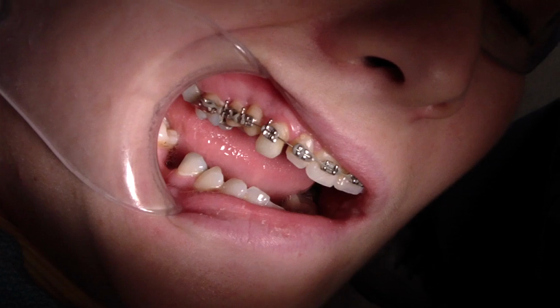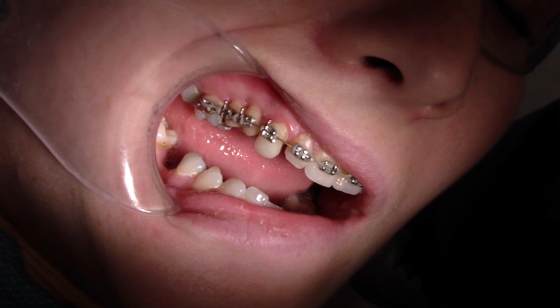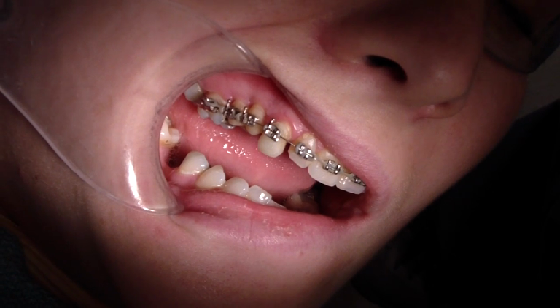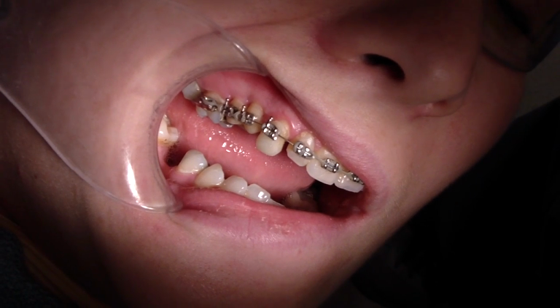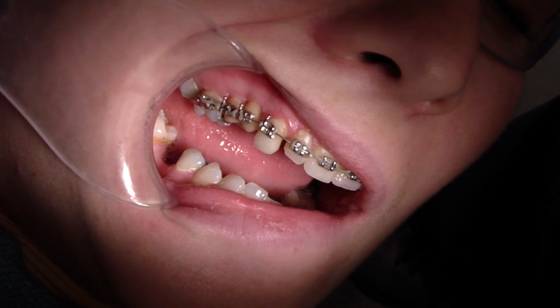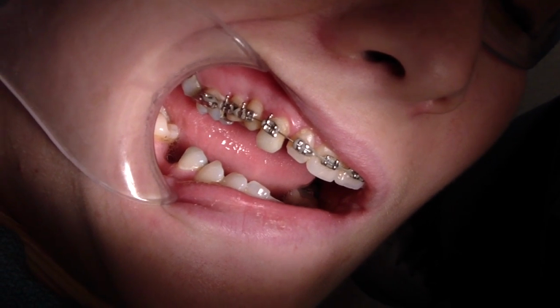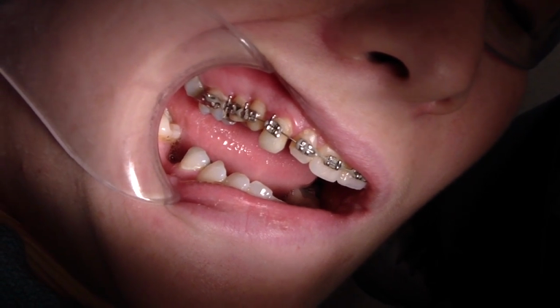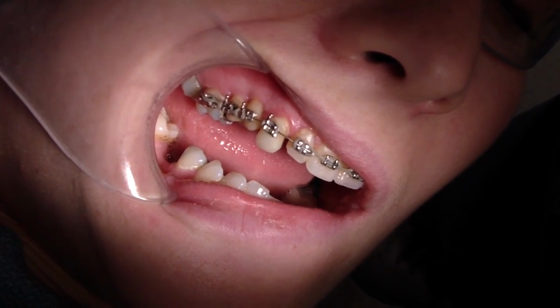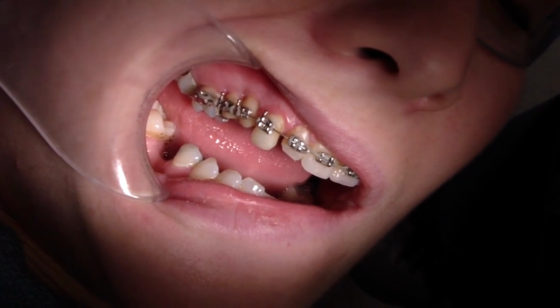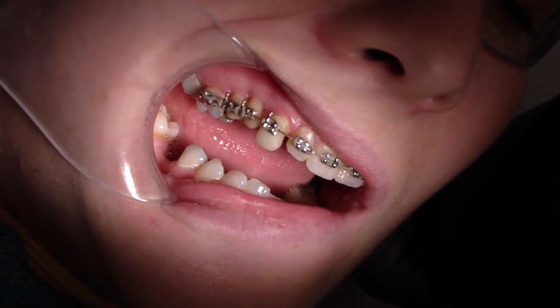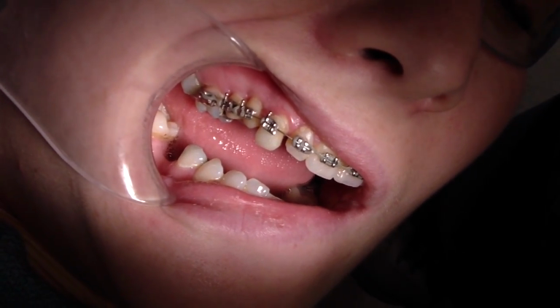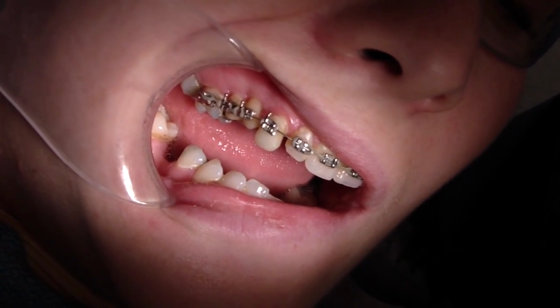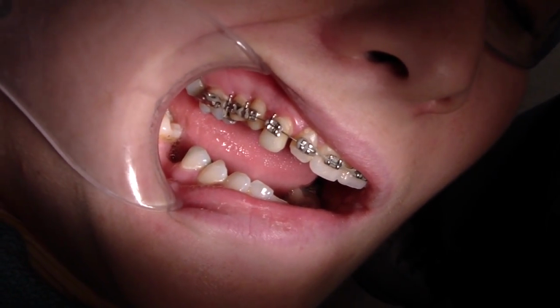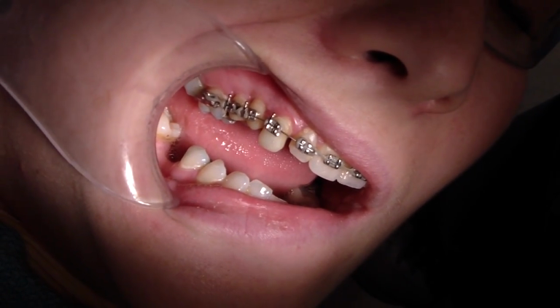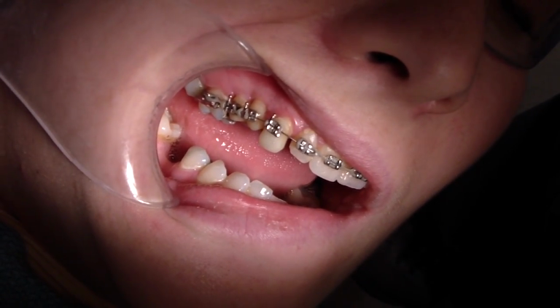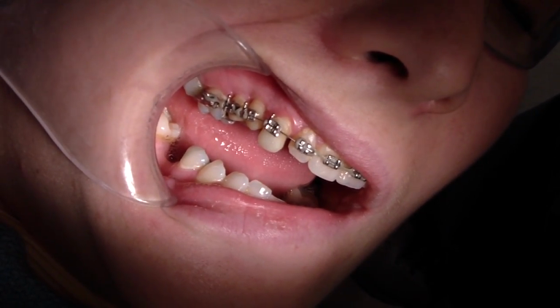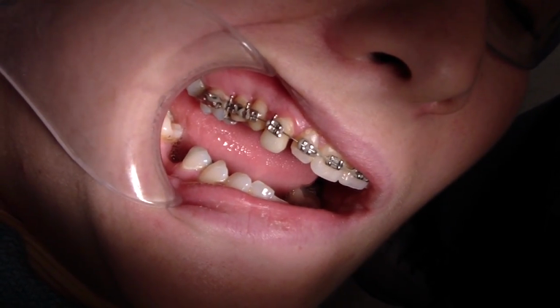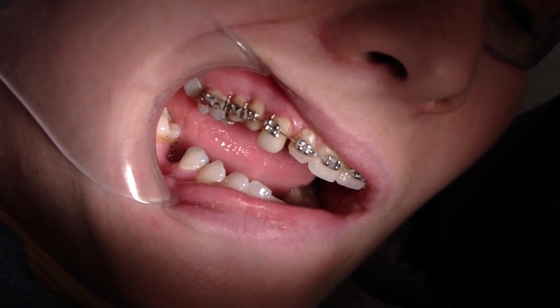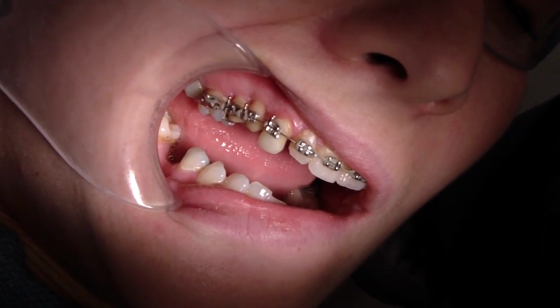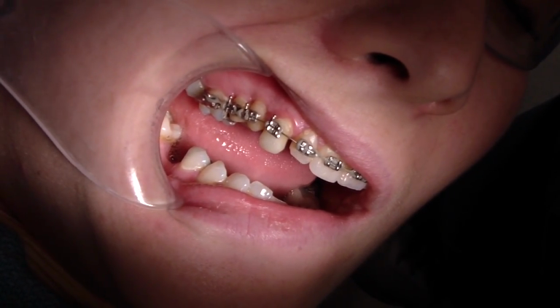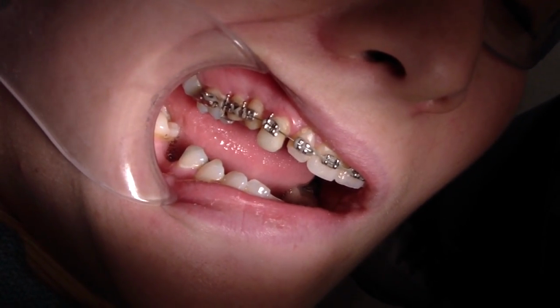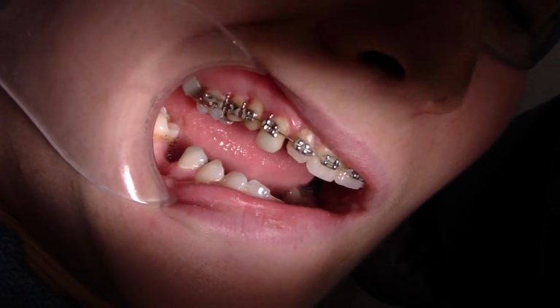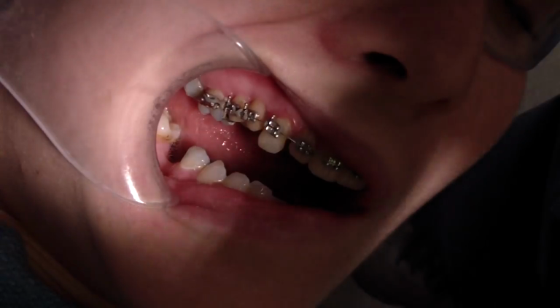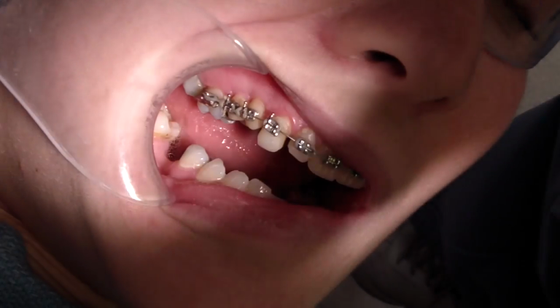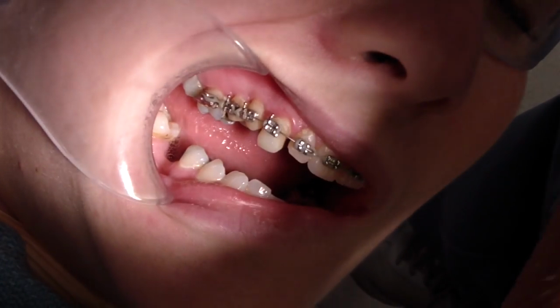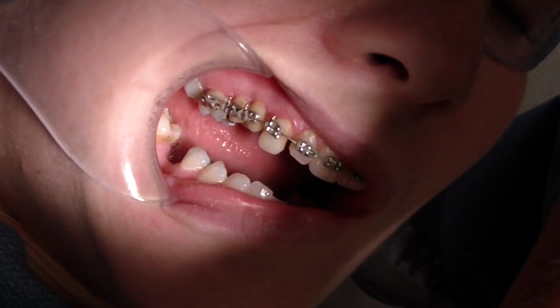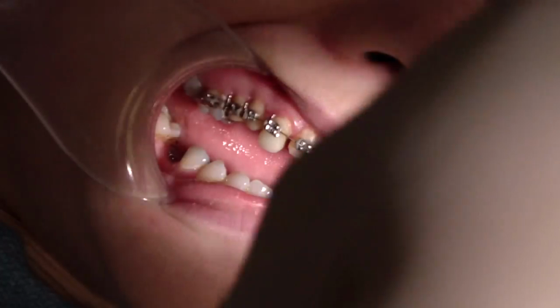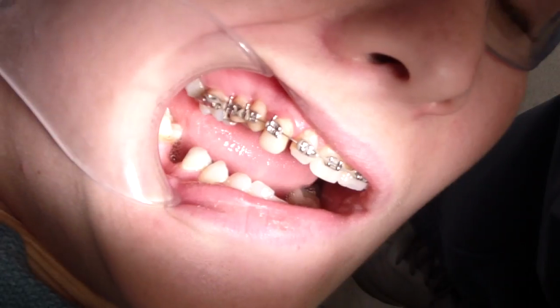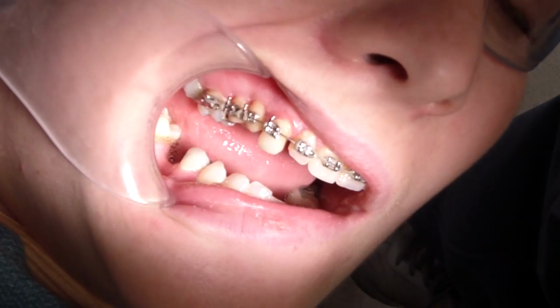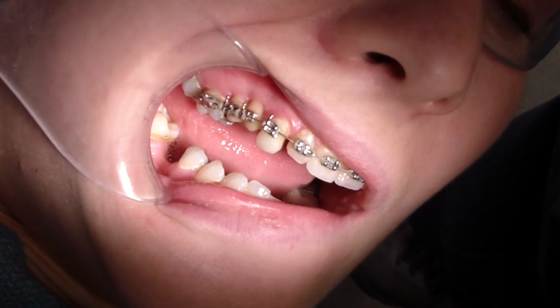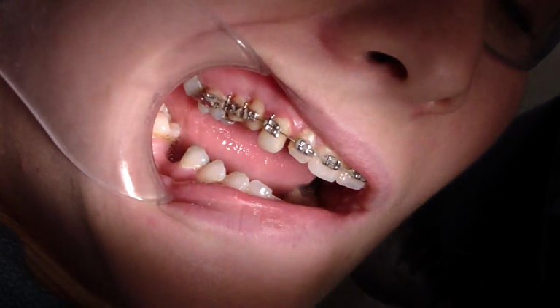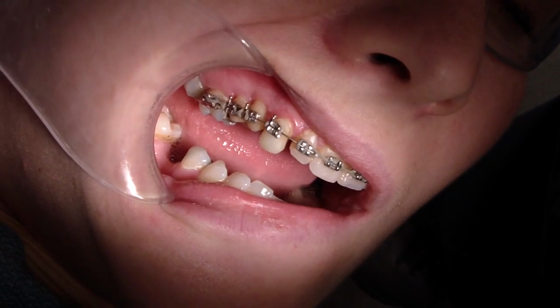Hey folks, Ashley from AllThingsInitia.com. We're at week 3 of our canine extrusion and pretty excited.